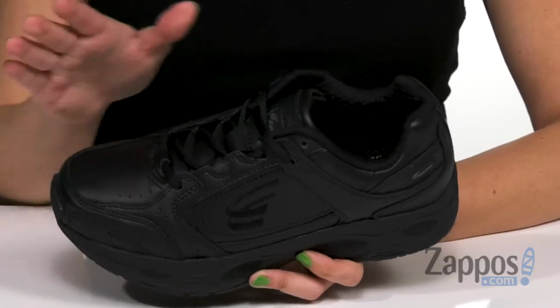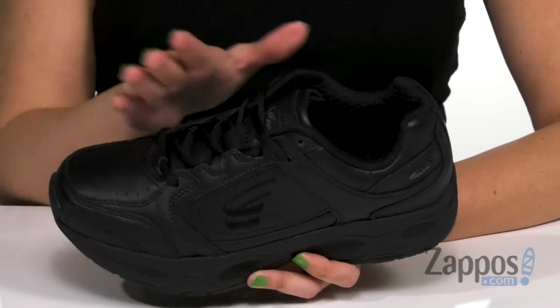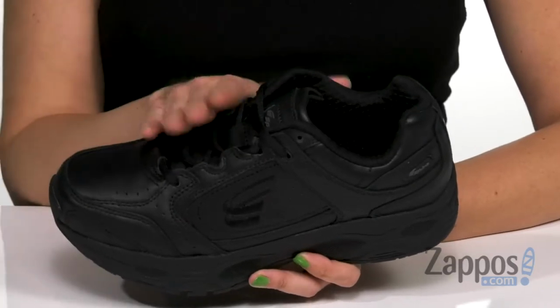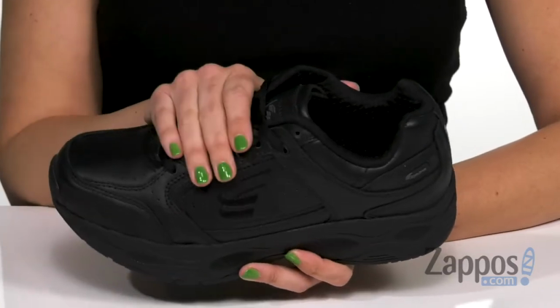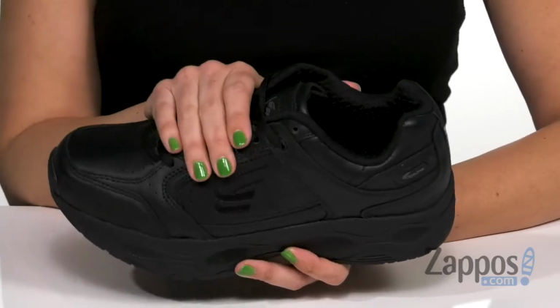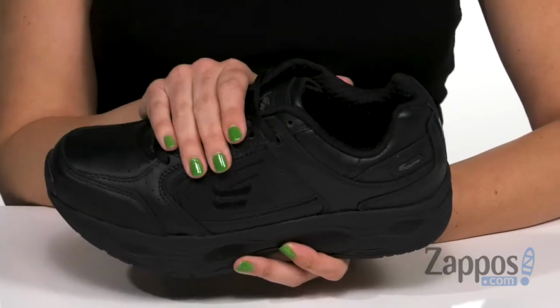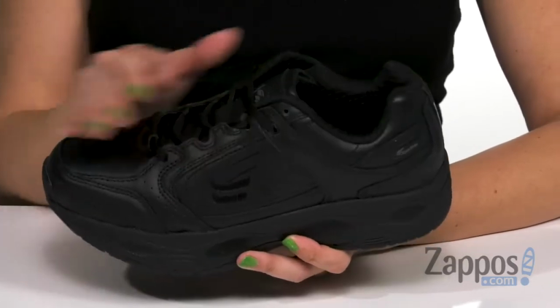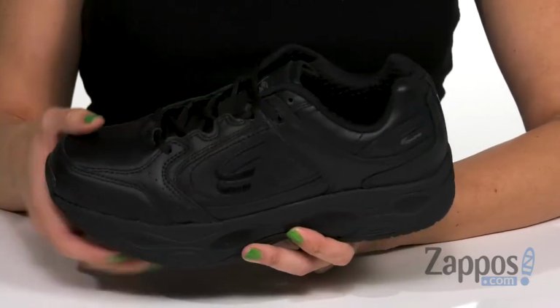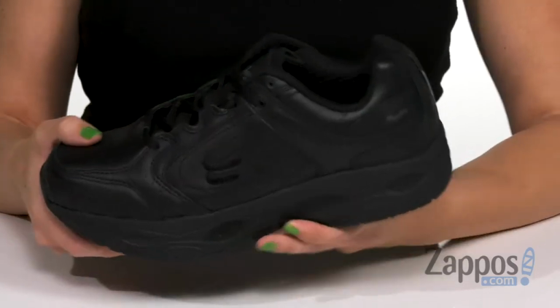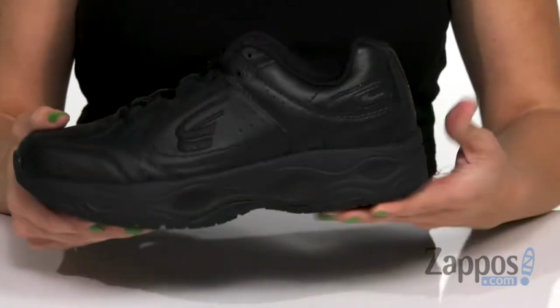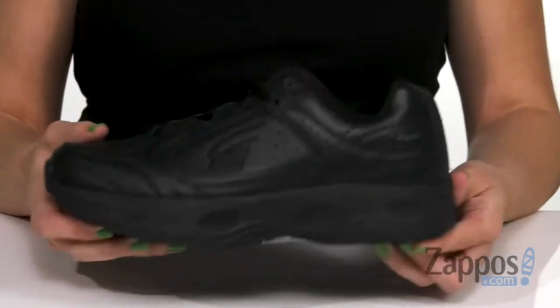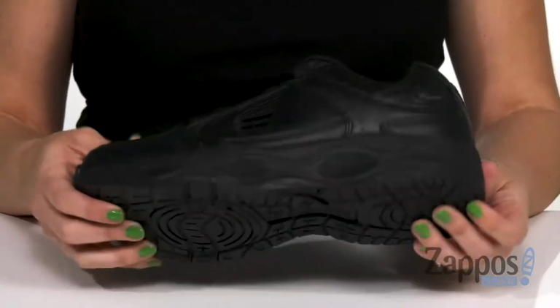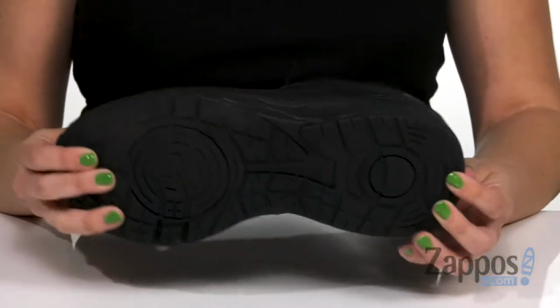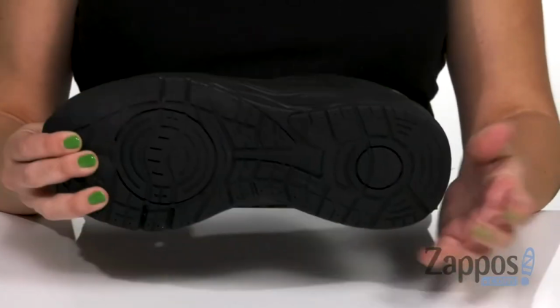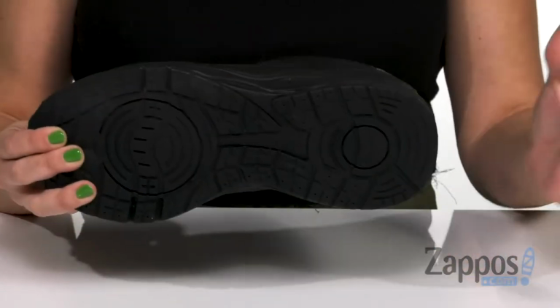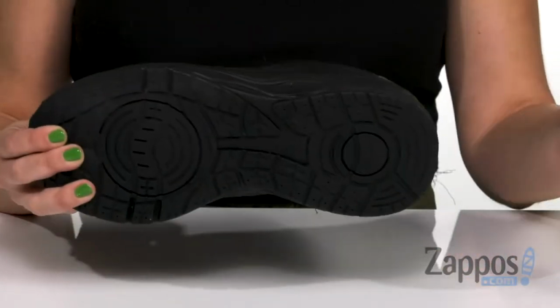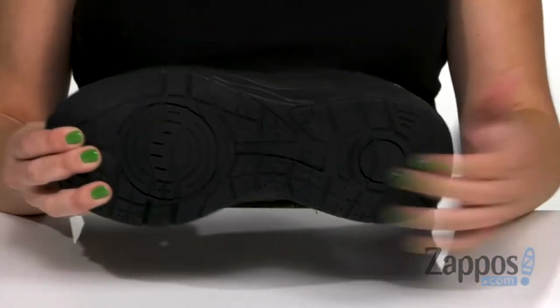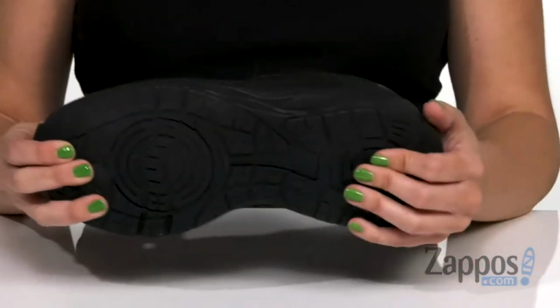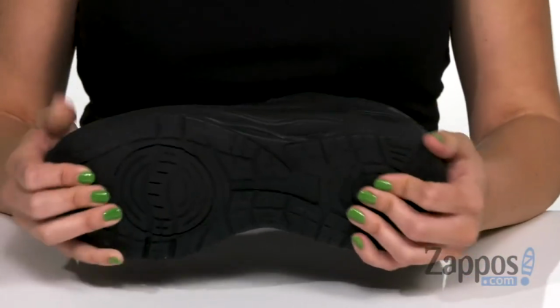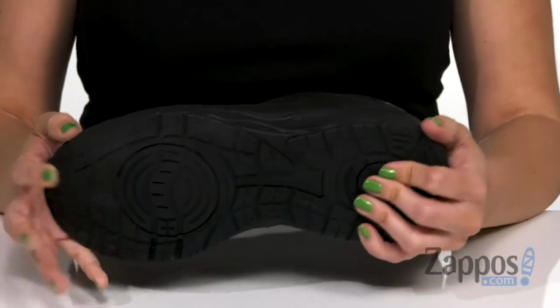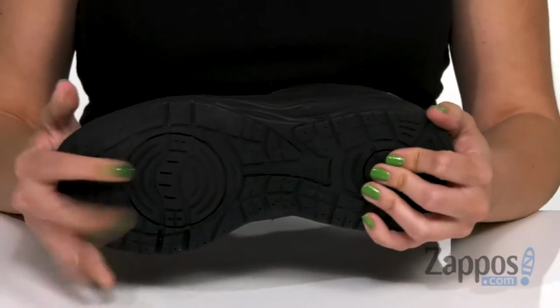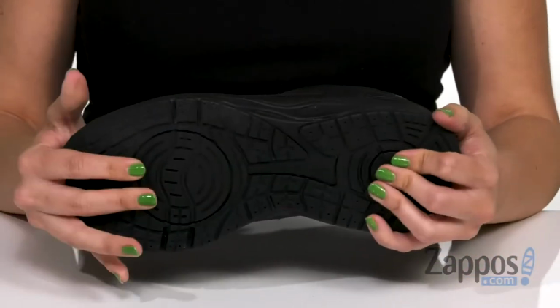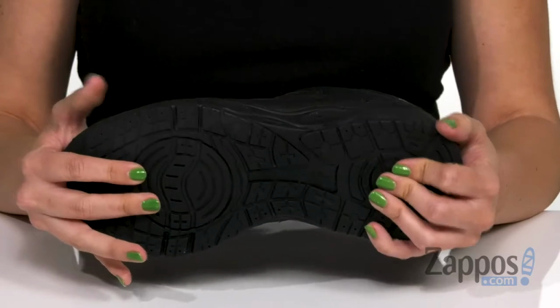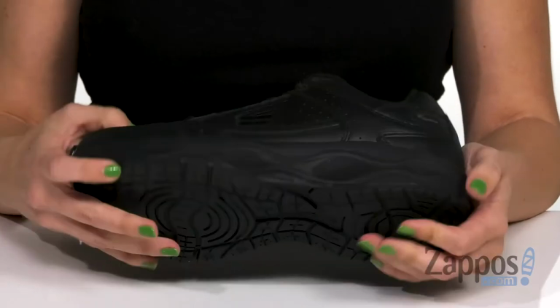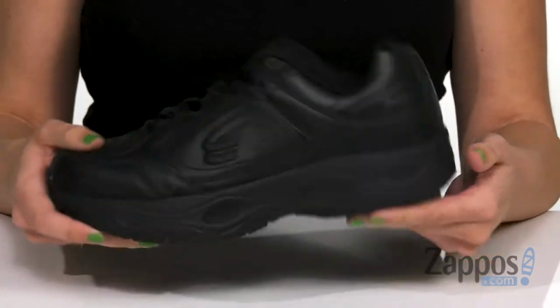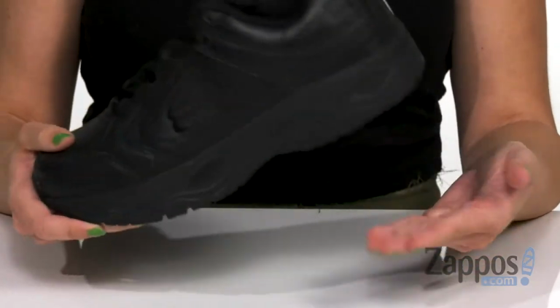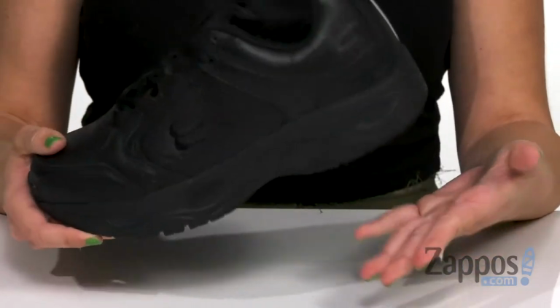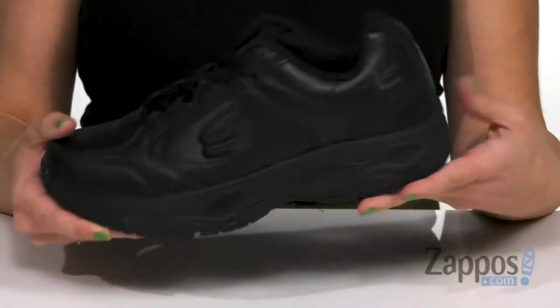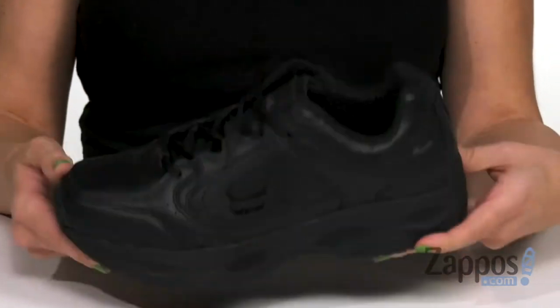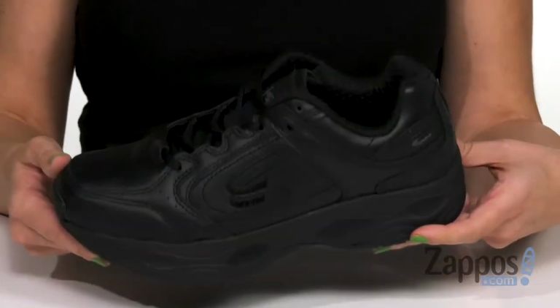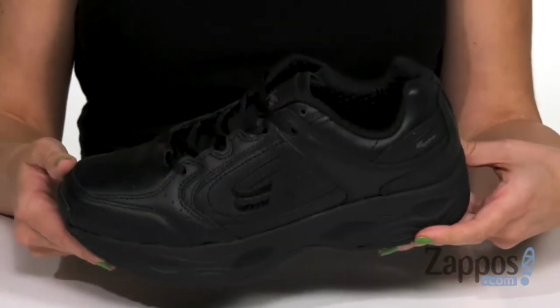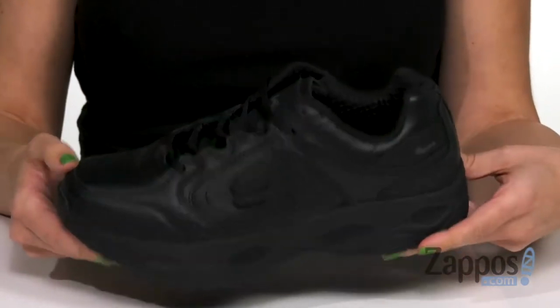It also has wave spring technology that gives you stainless steel springs — one in the heel, two in the forefoot — so that way it provides shock absorption.